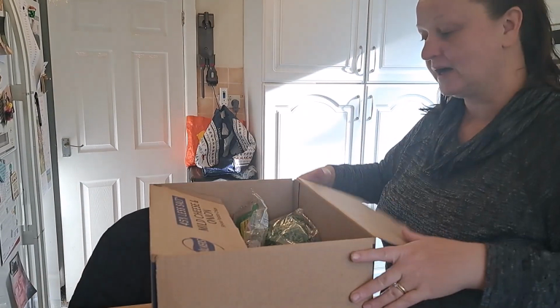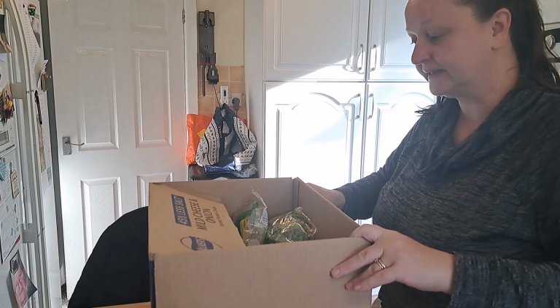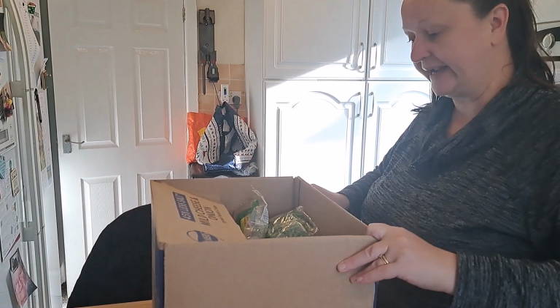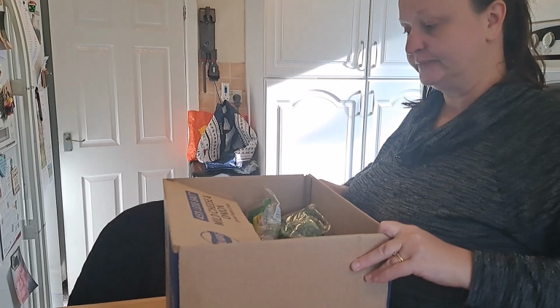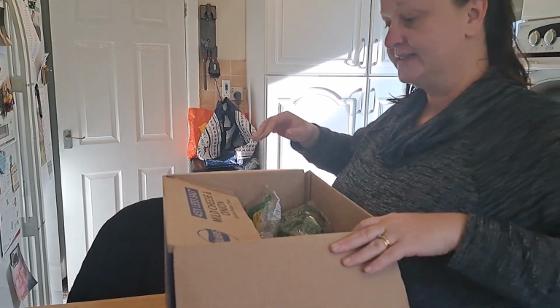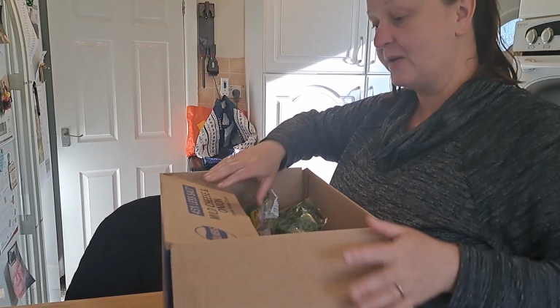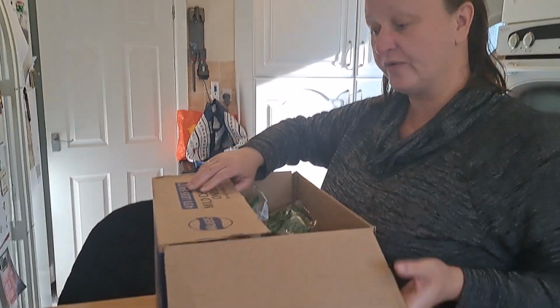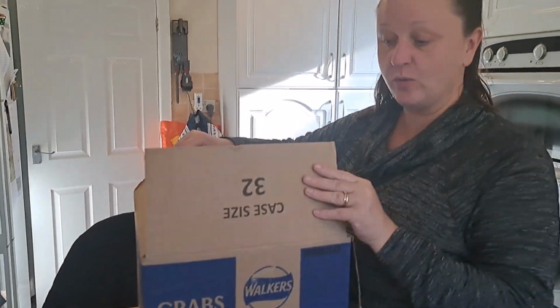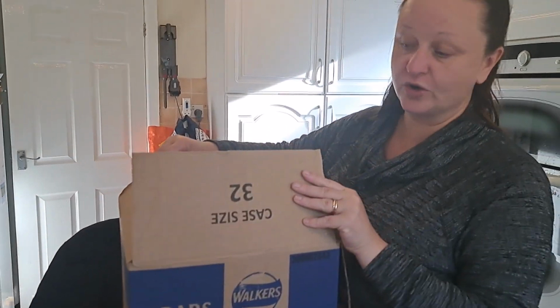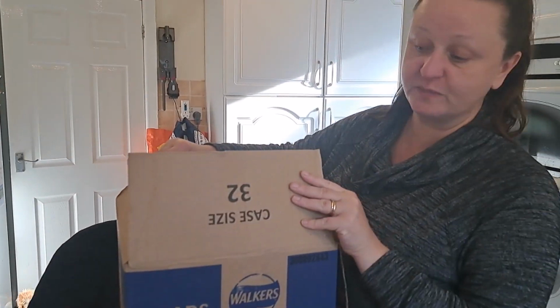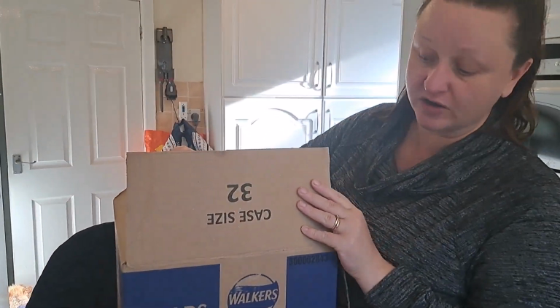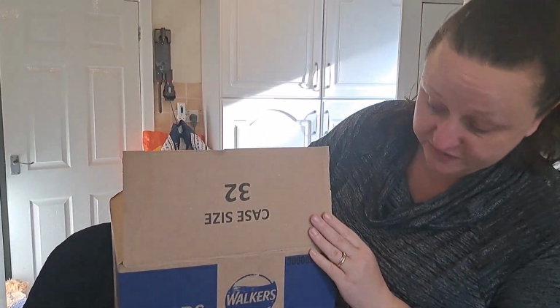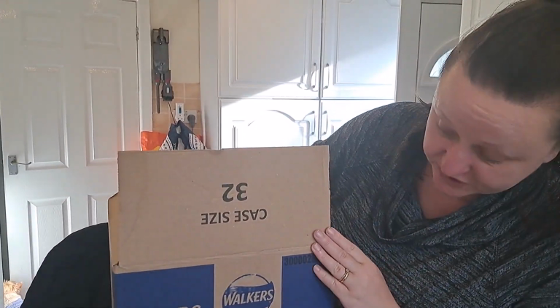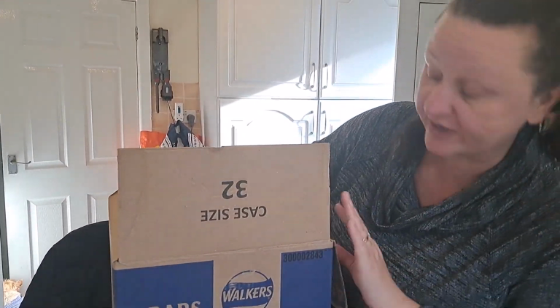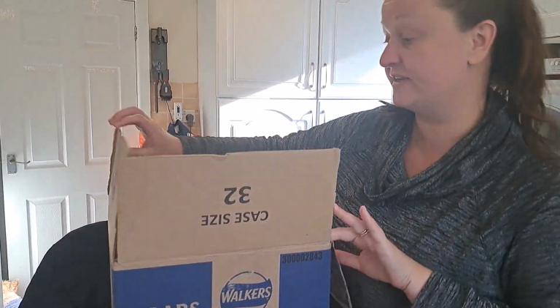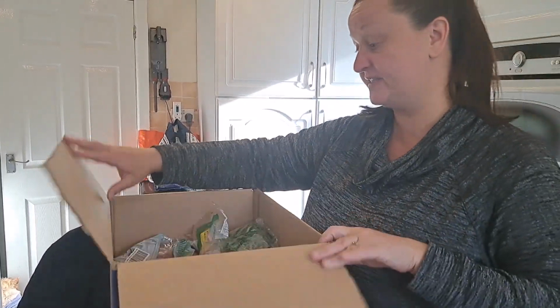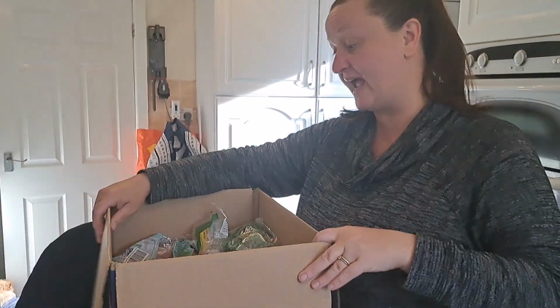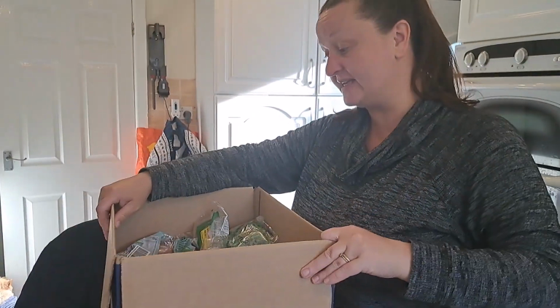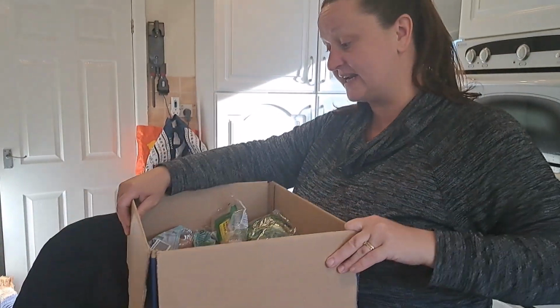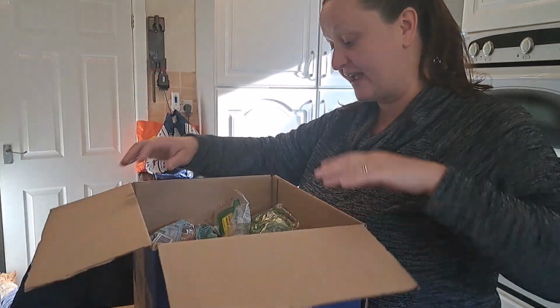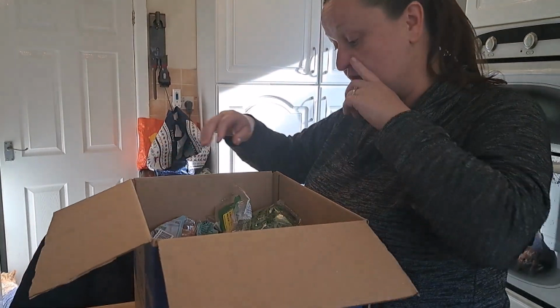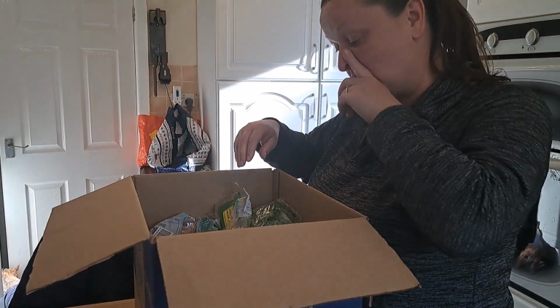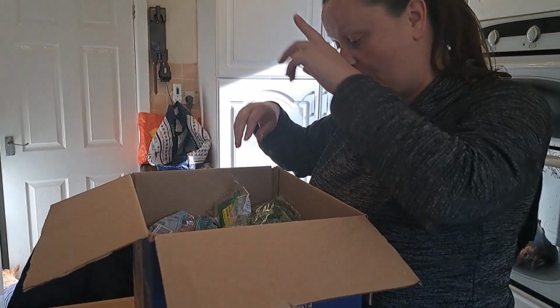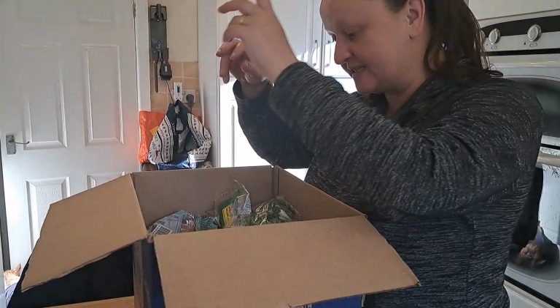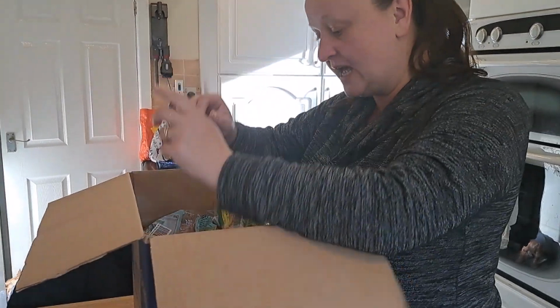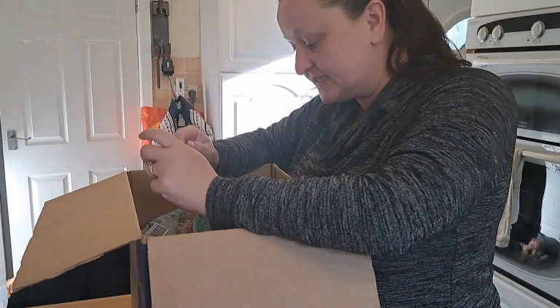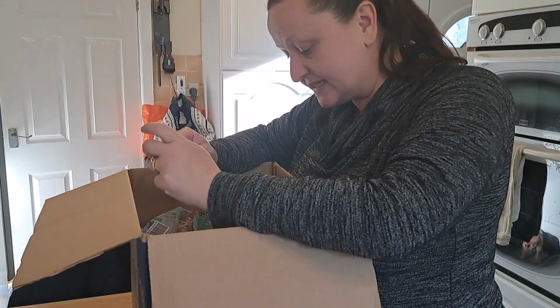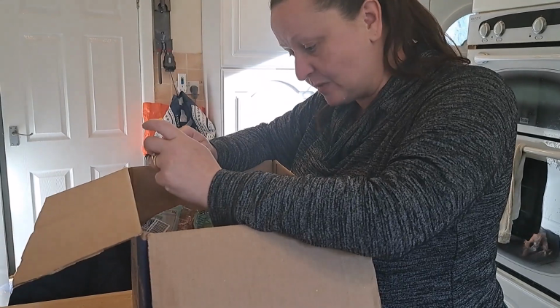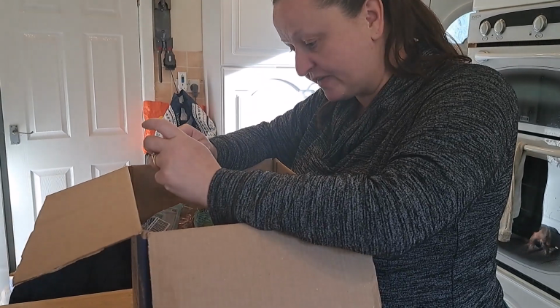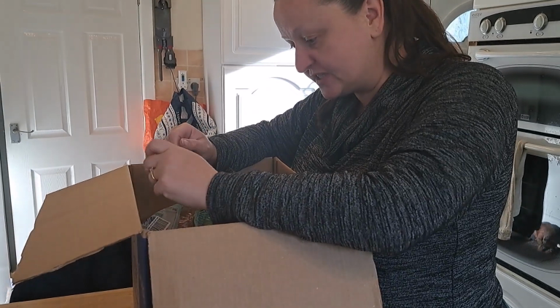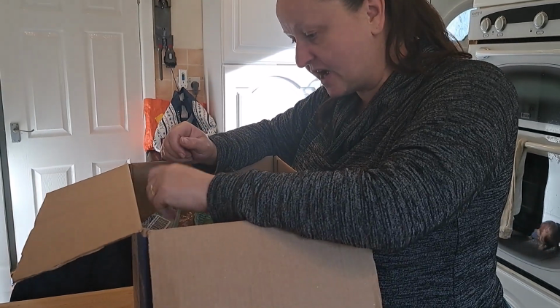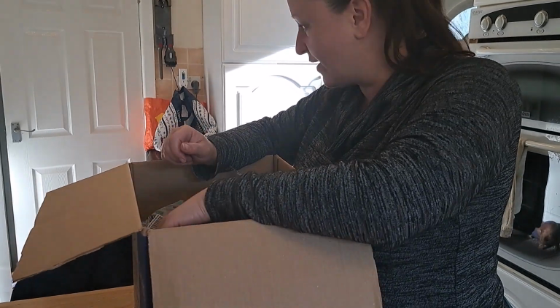We're in a Walker's box for some reason today, instead of their usual boxes. So let's see what we've got to start with.